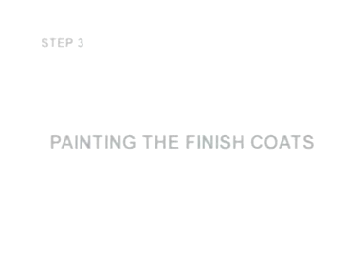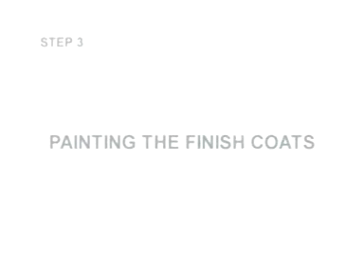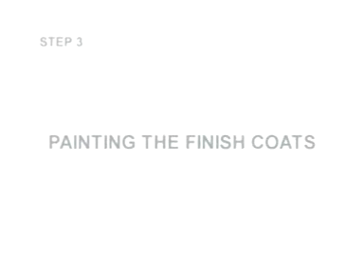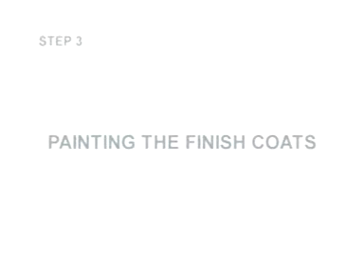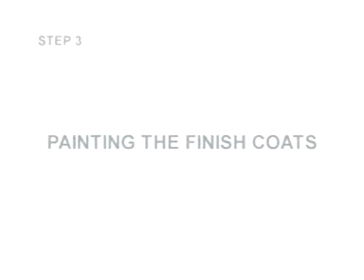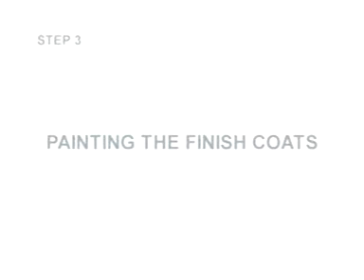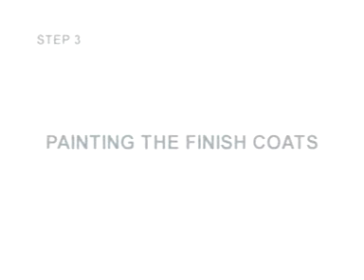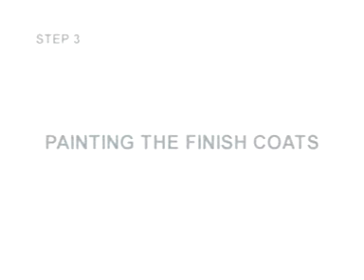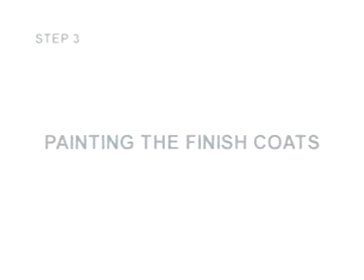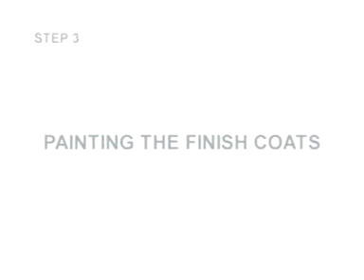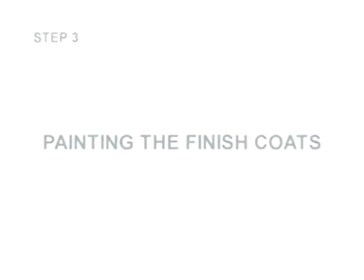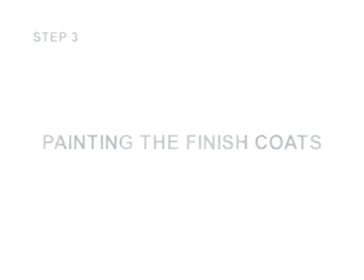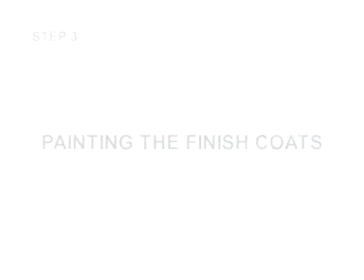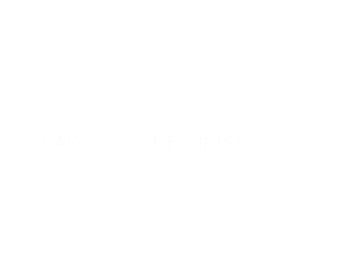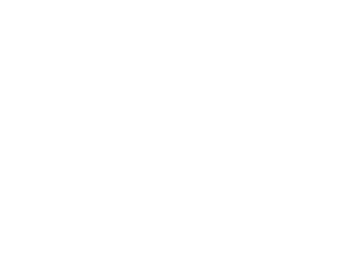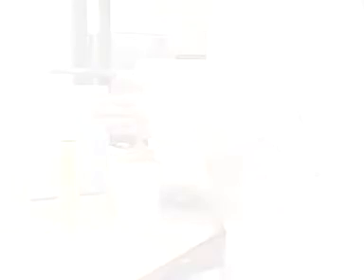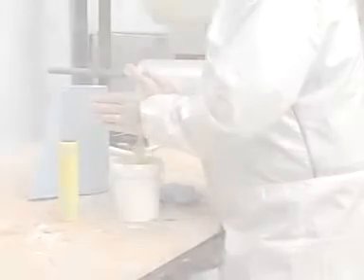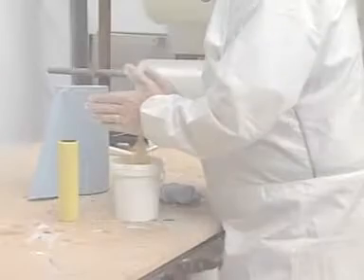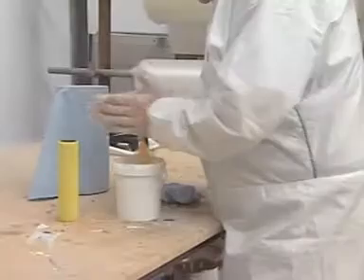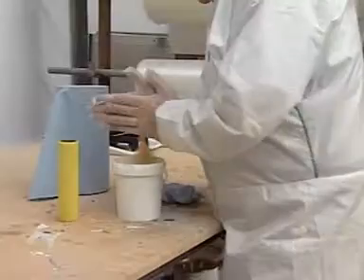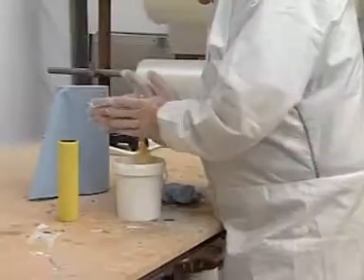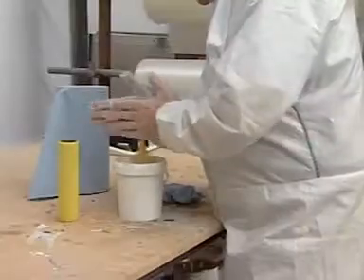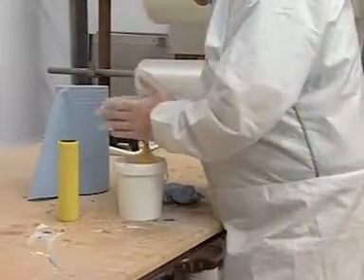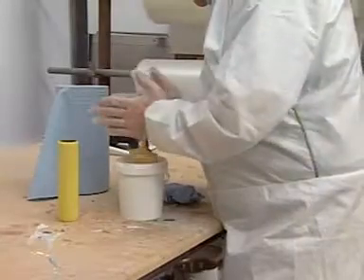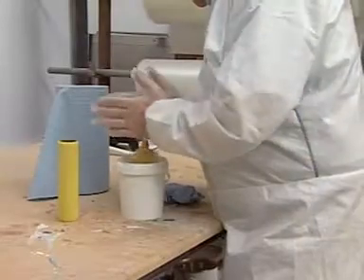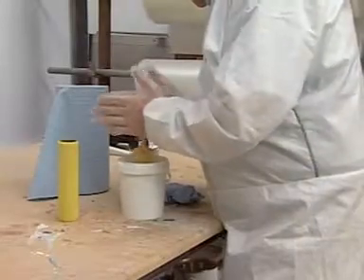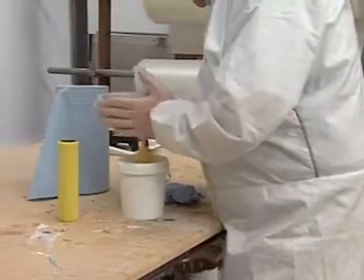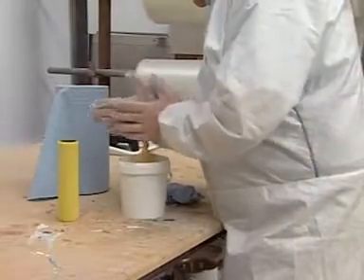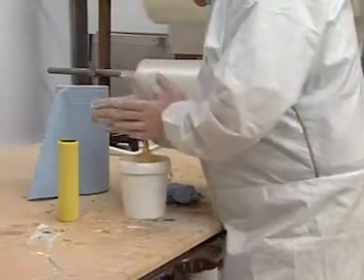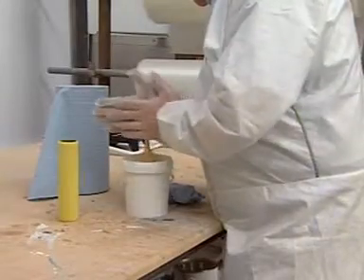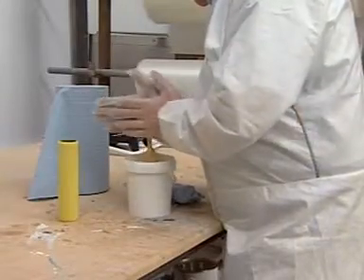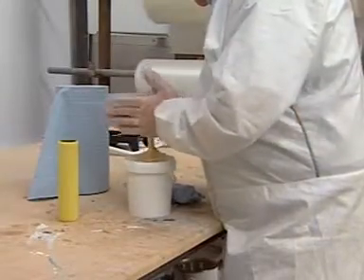You are now ready to apply the finish coat. Firstly, put on your safety glasses, gloves and overalls.